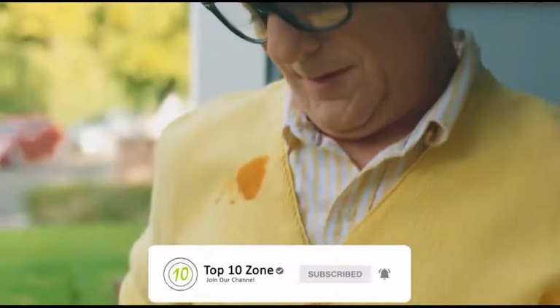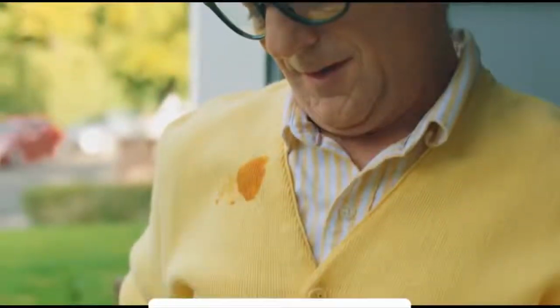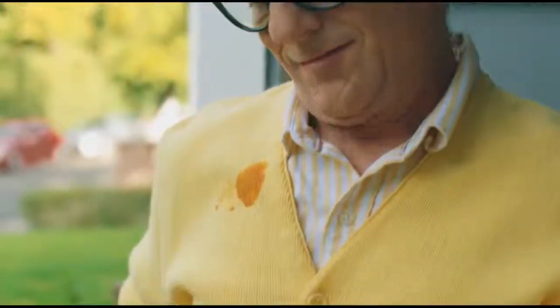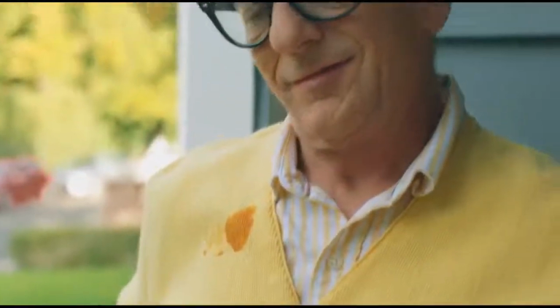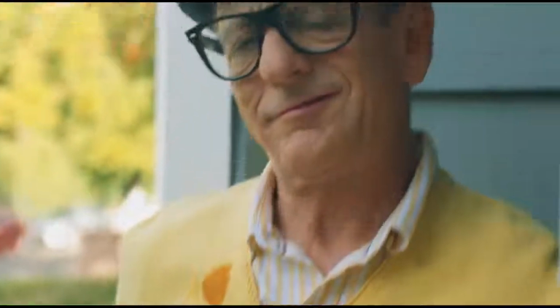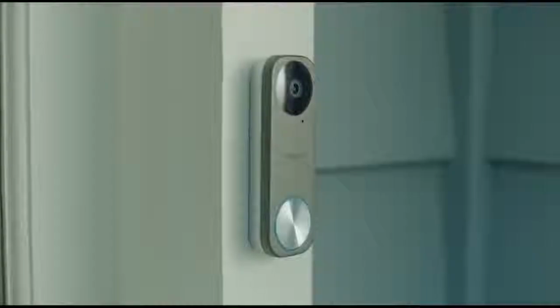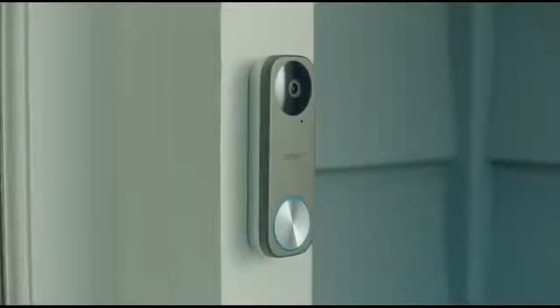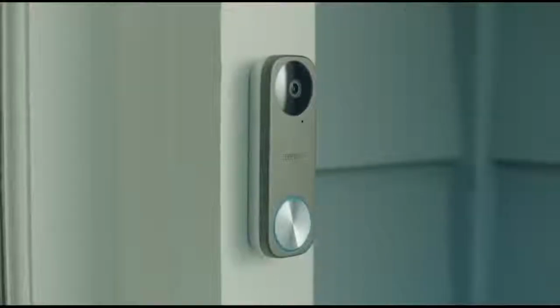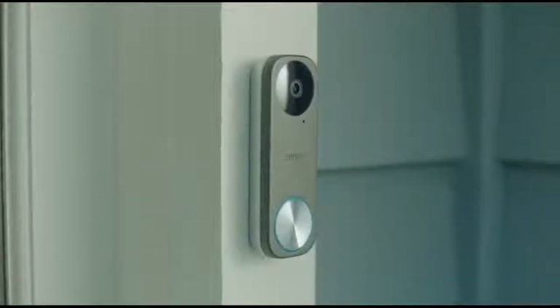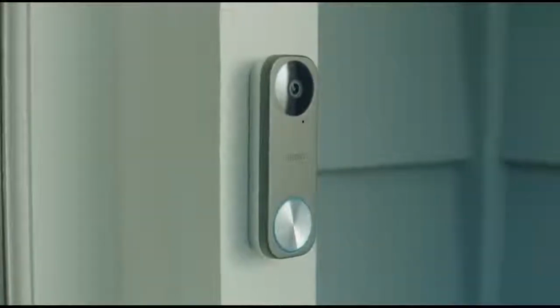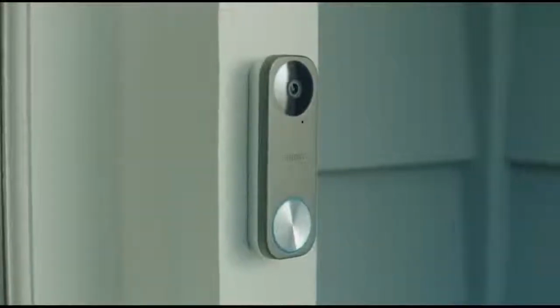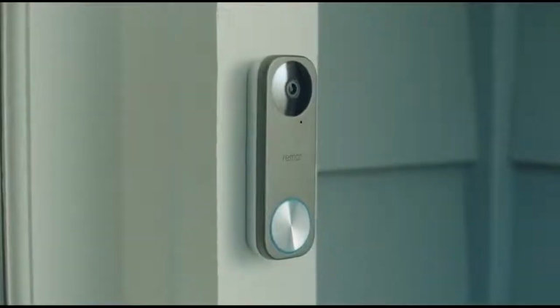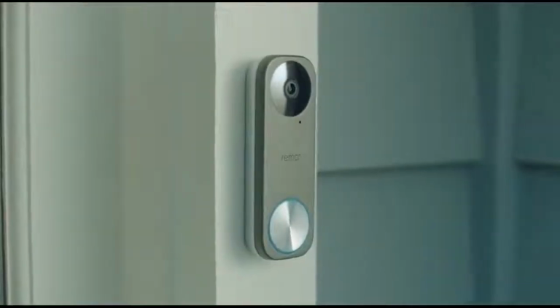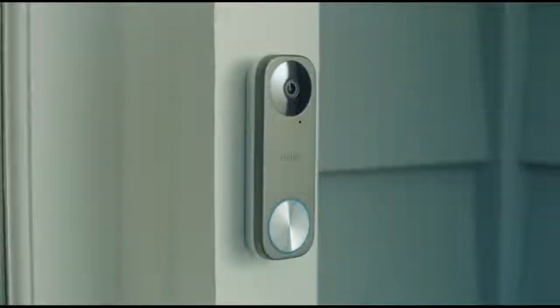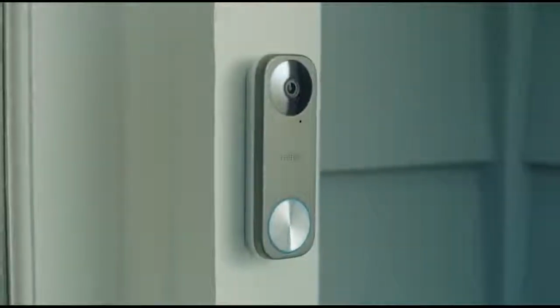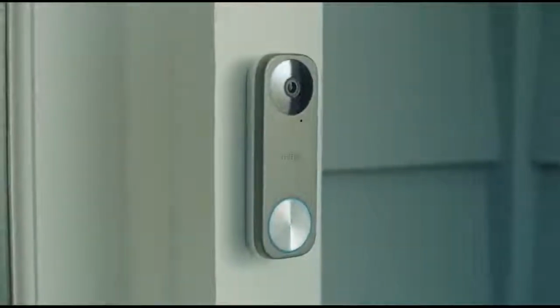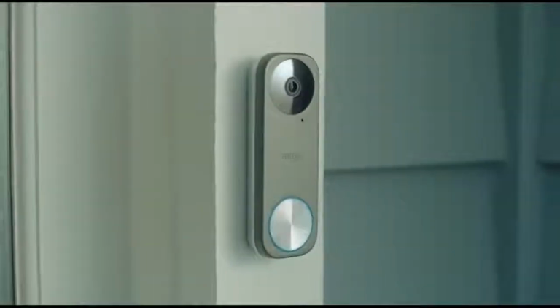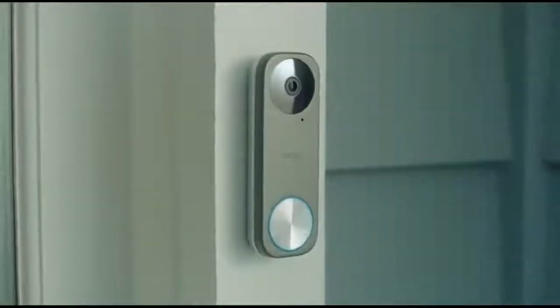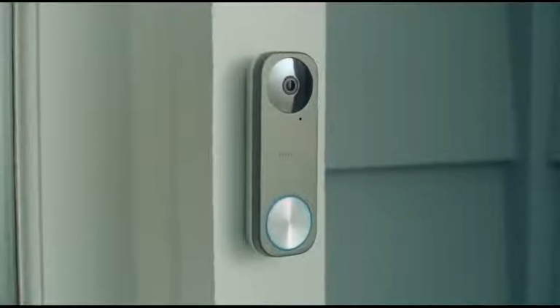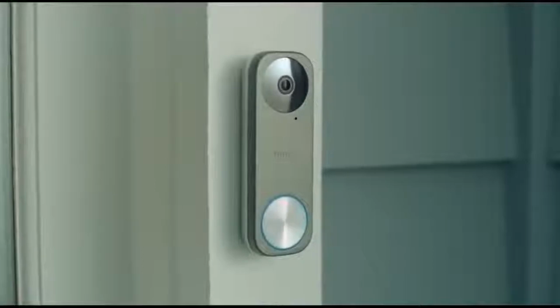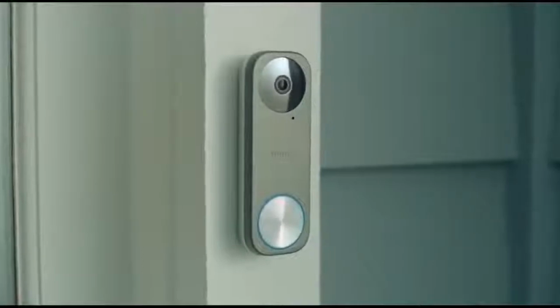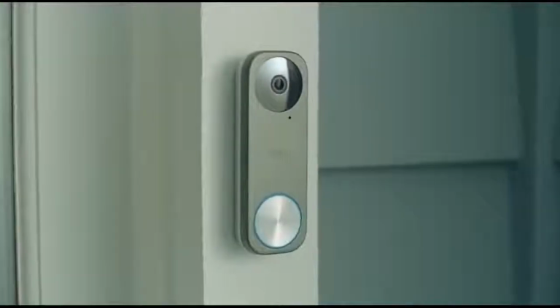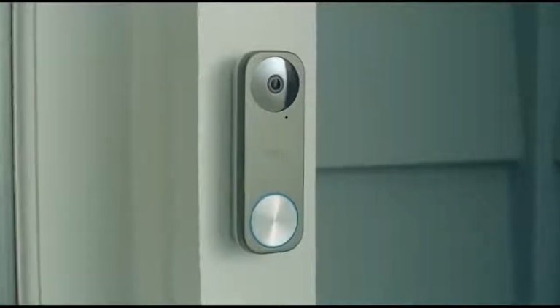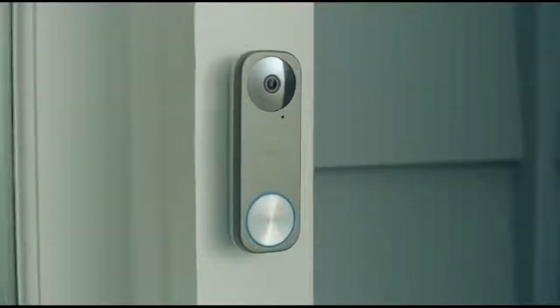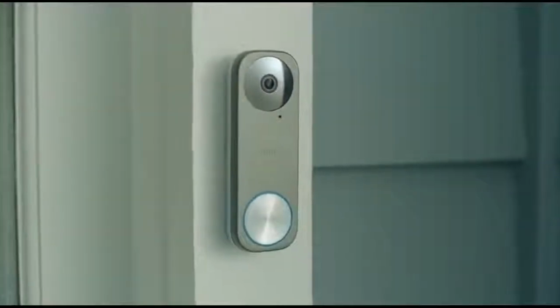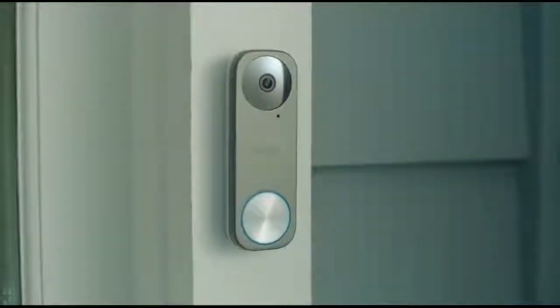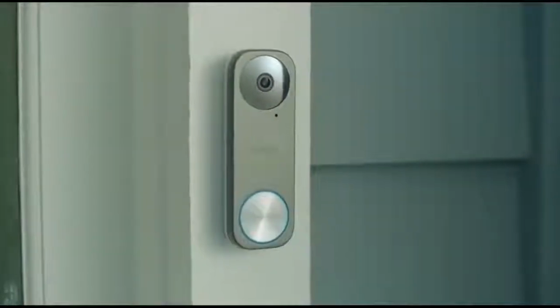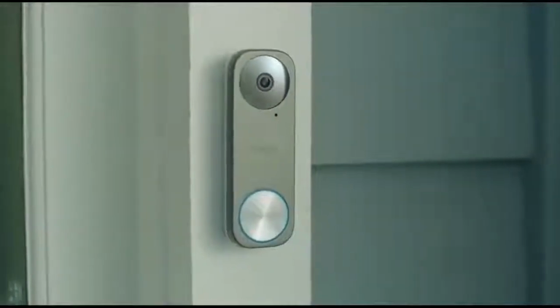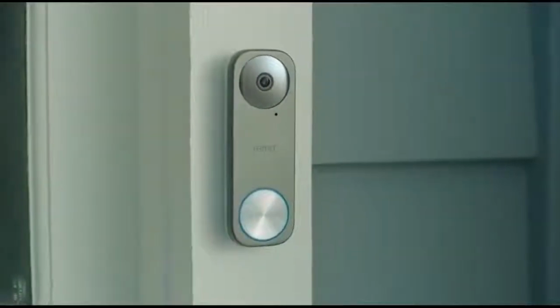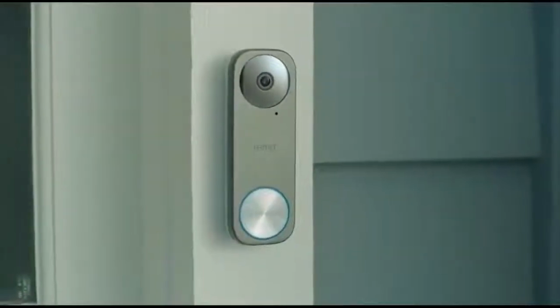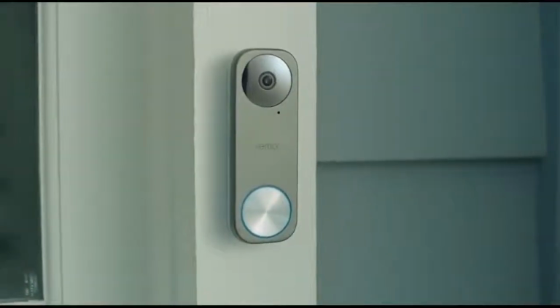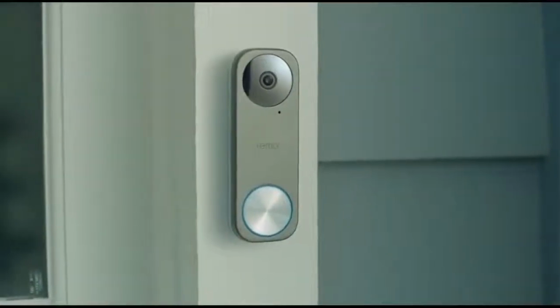Don't miss a thing with Remo Bell, one of the widest fields of view and fastest responding doorbells in the industry.